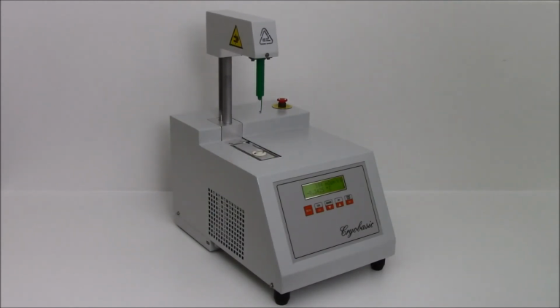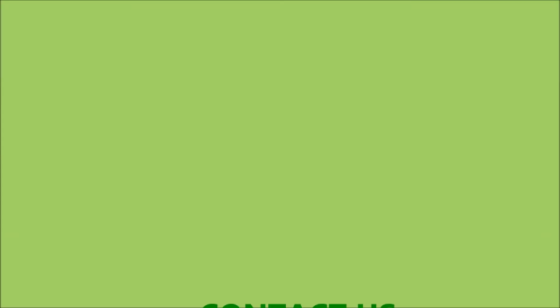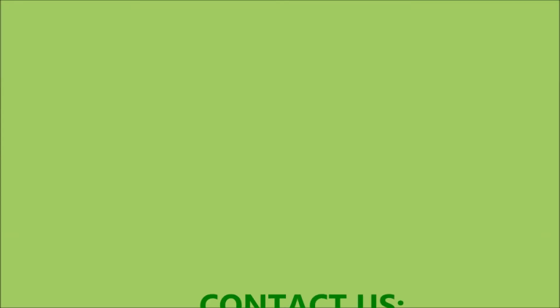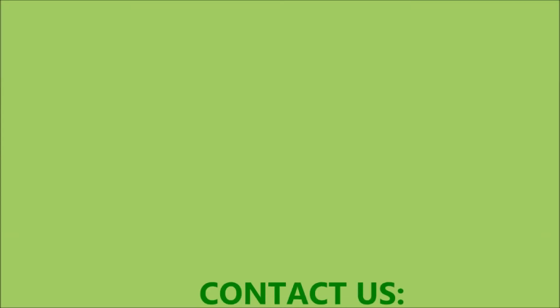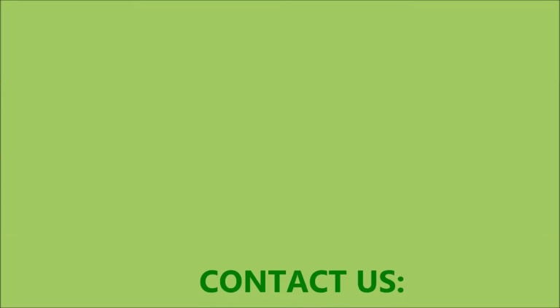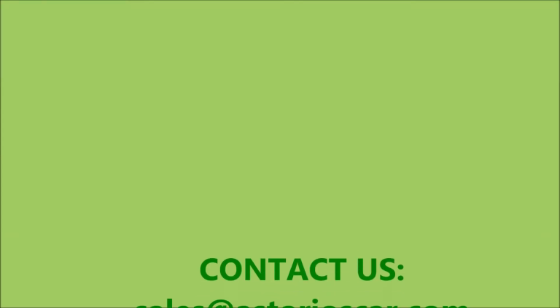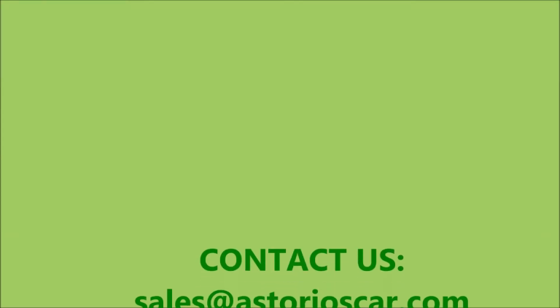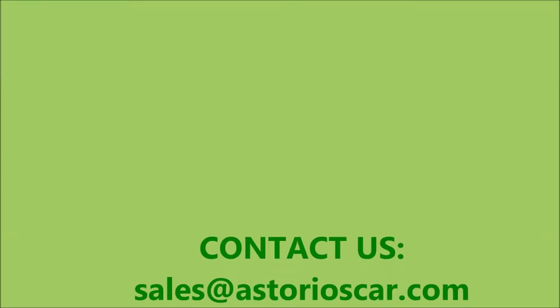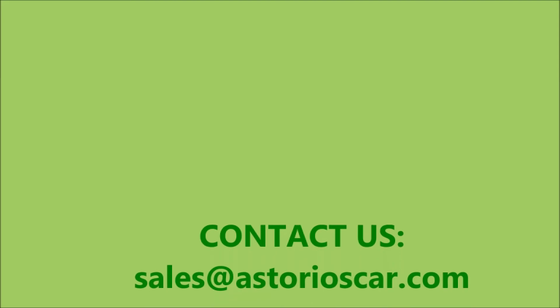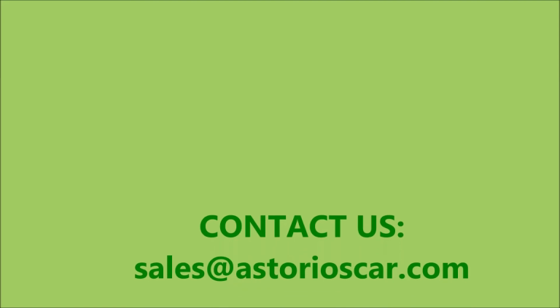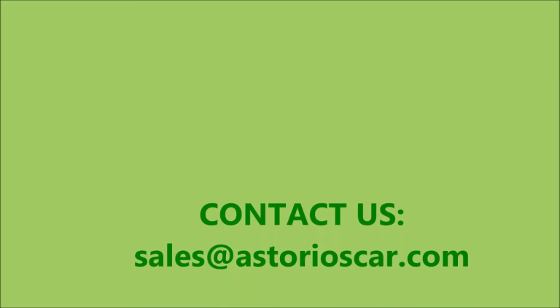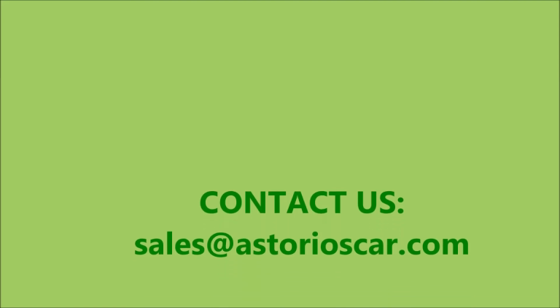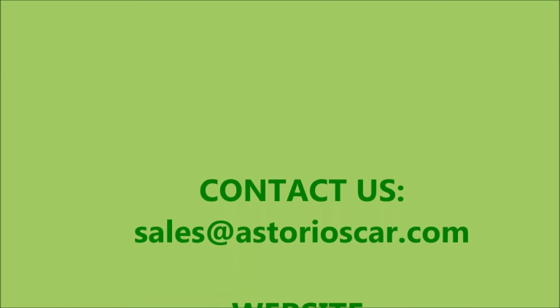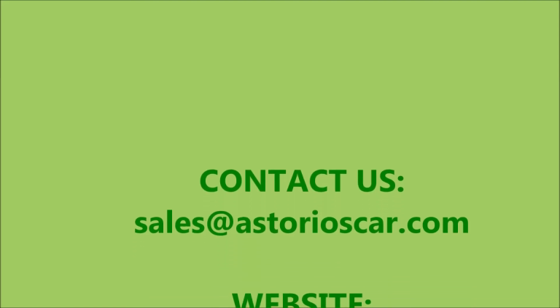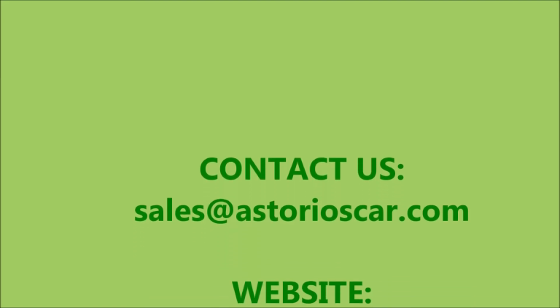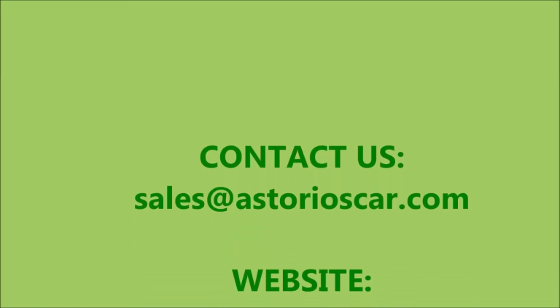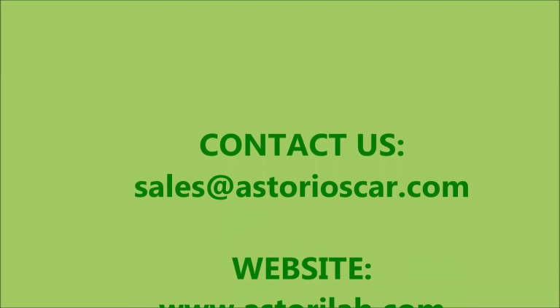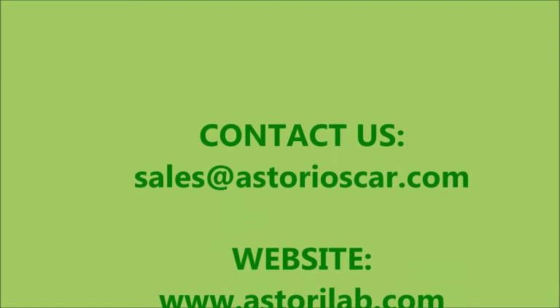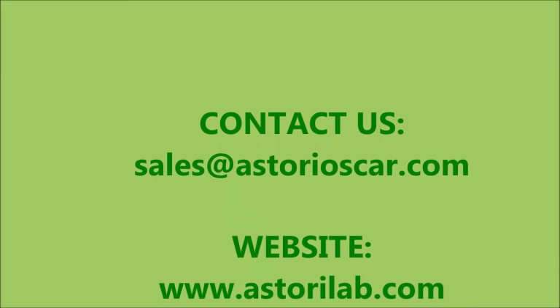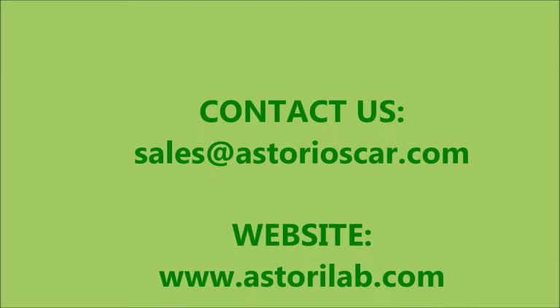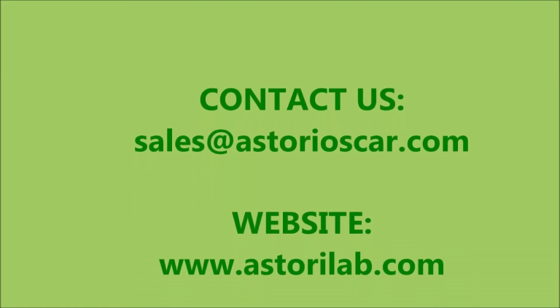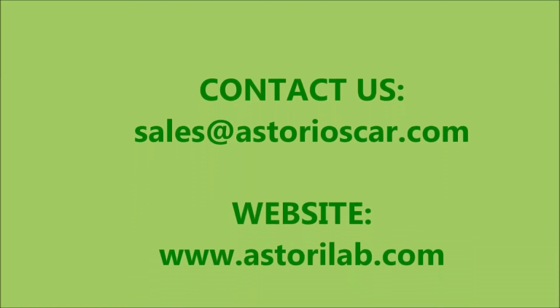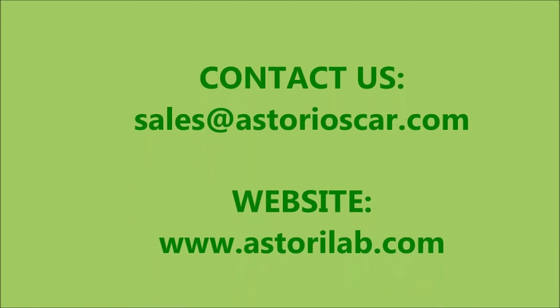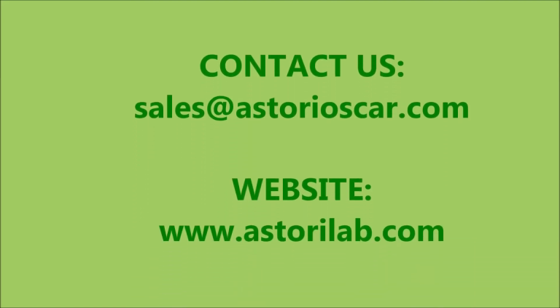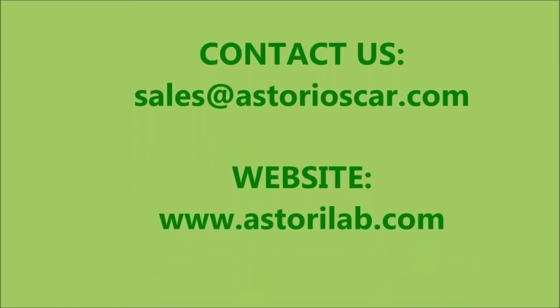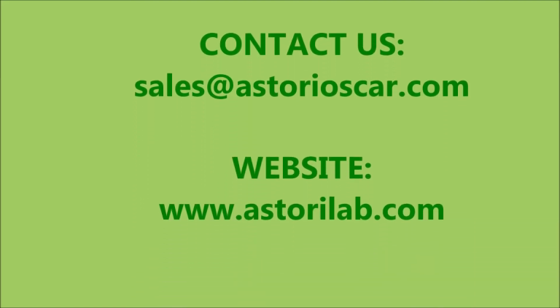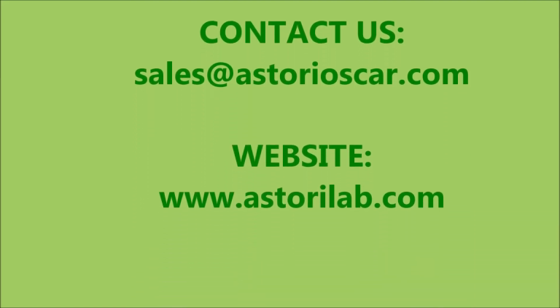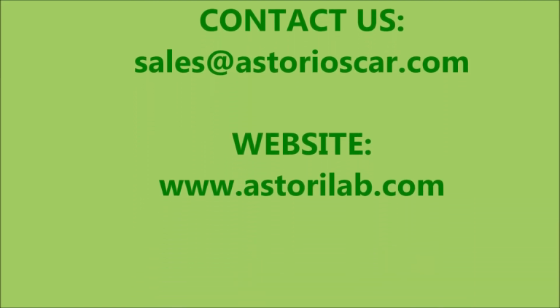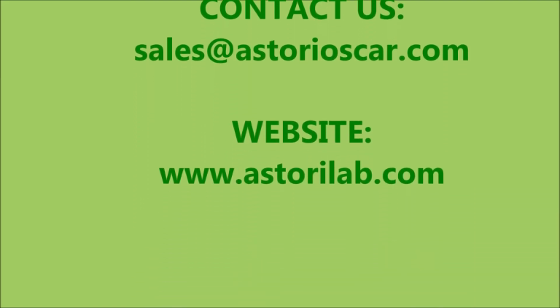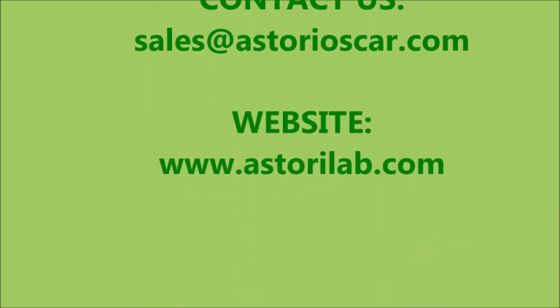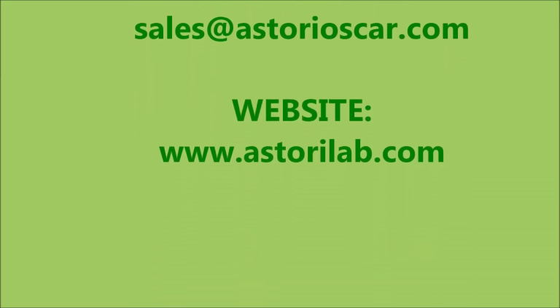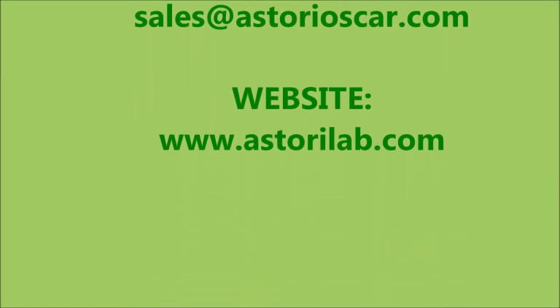For further information, contact us at sales@astorioscar.com.